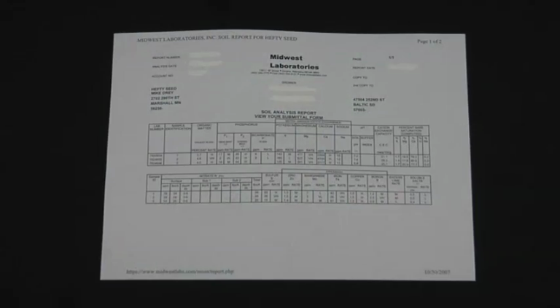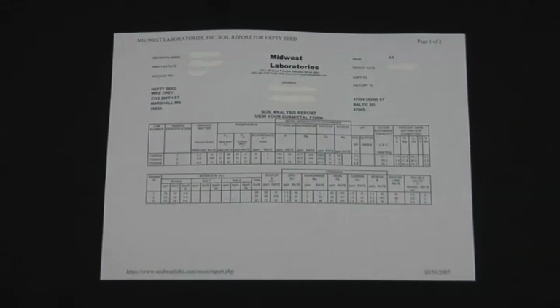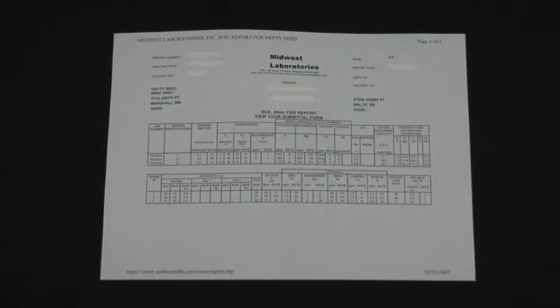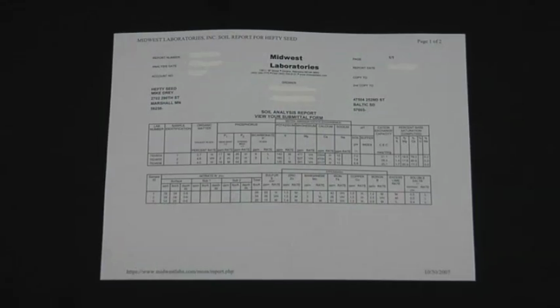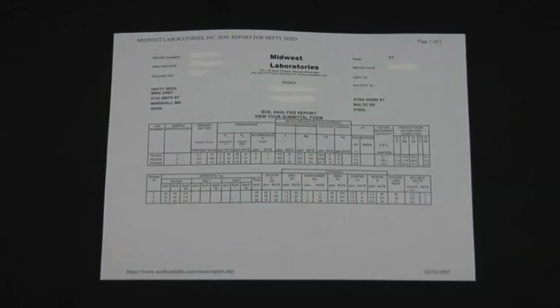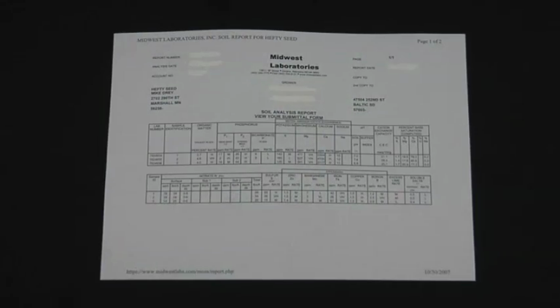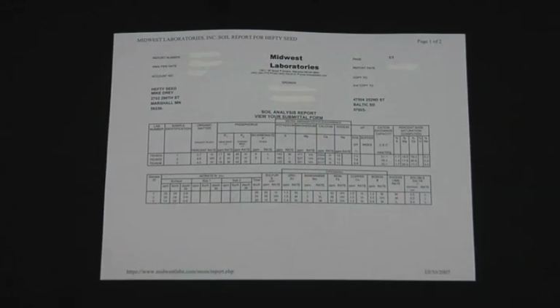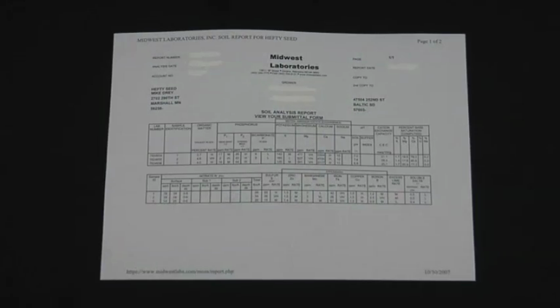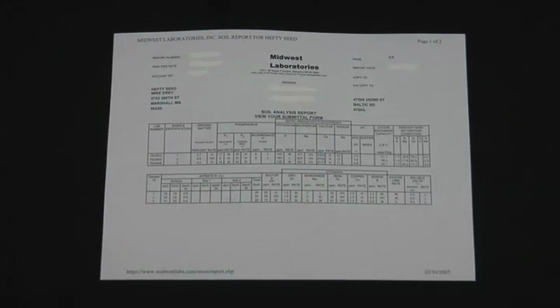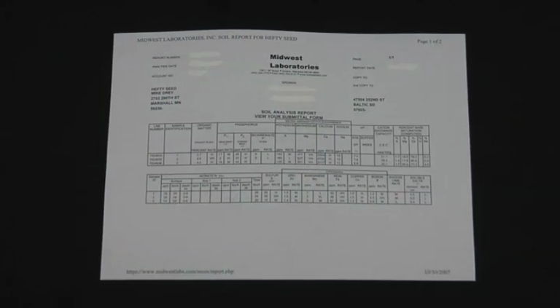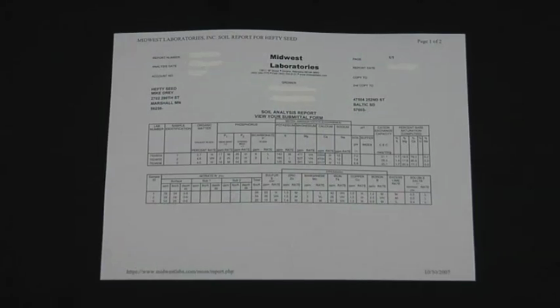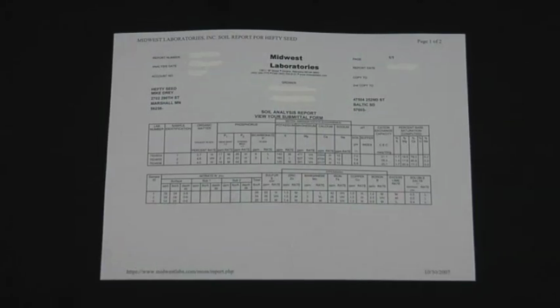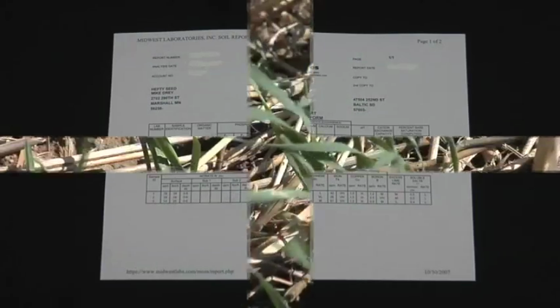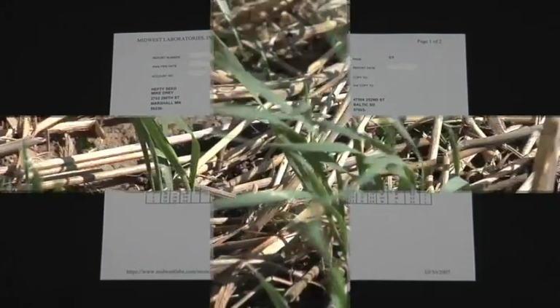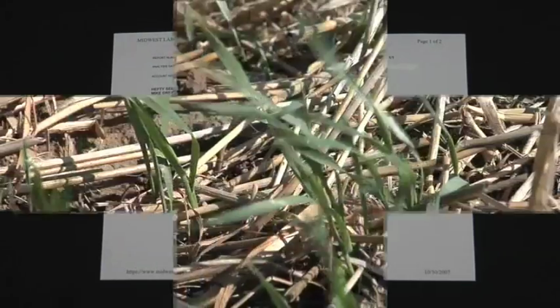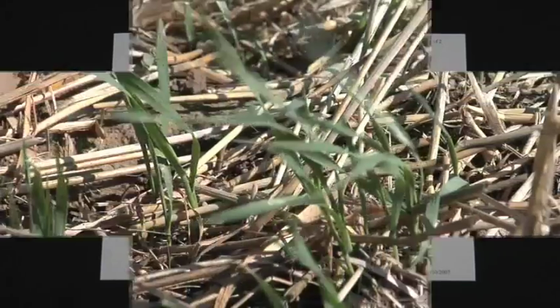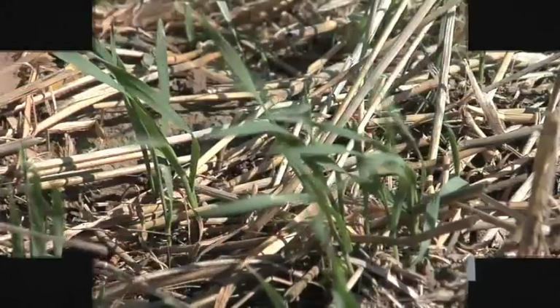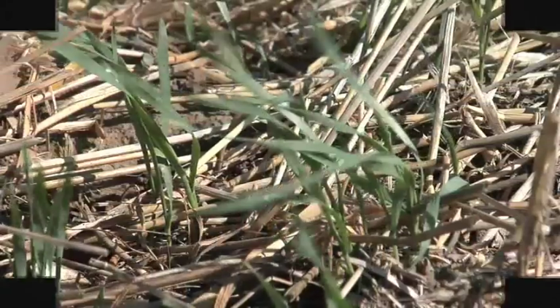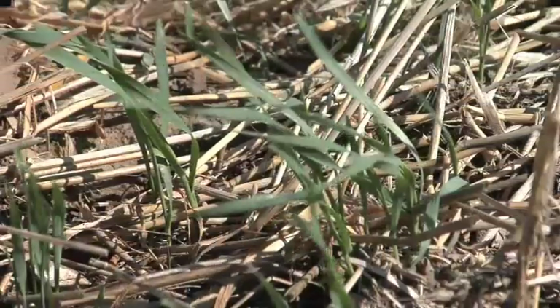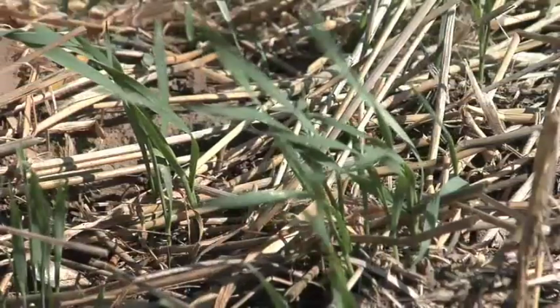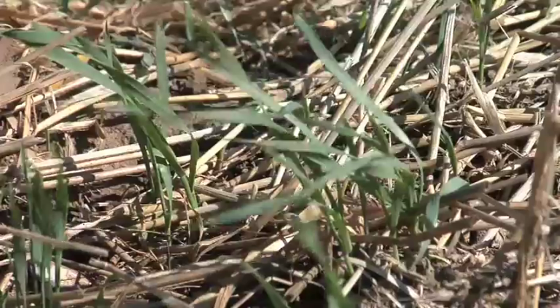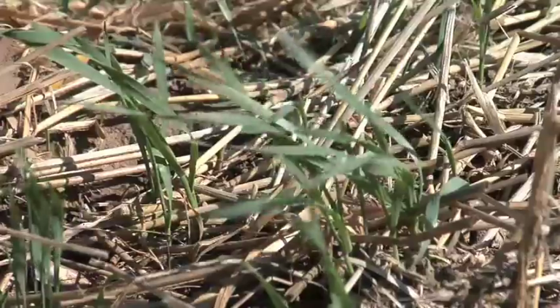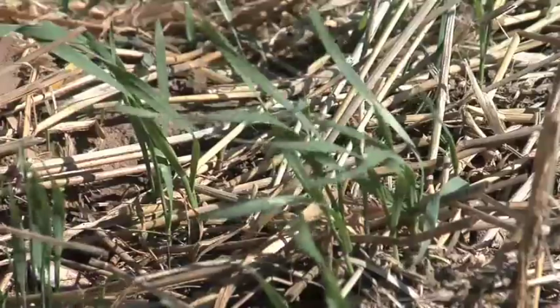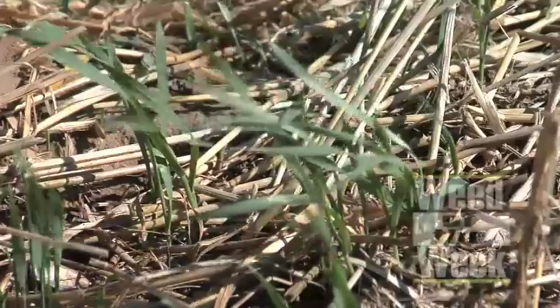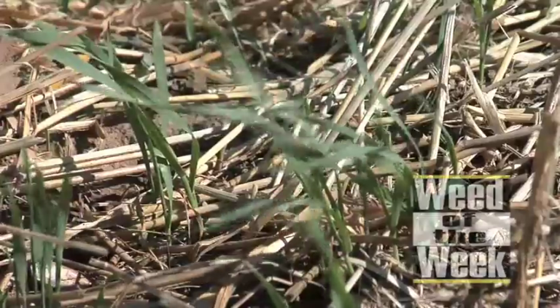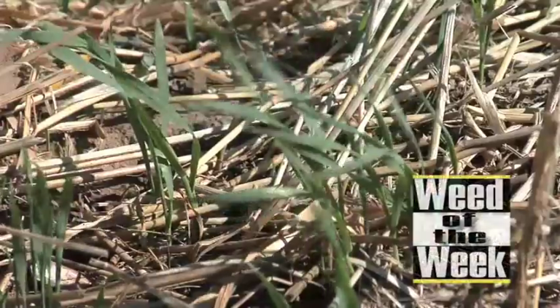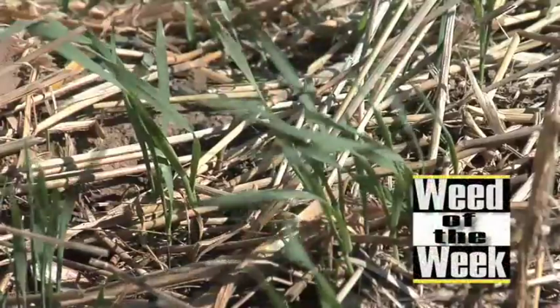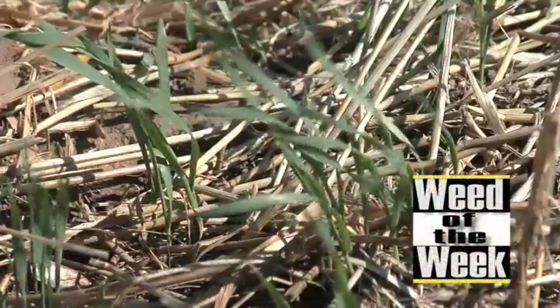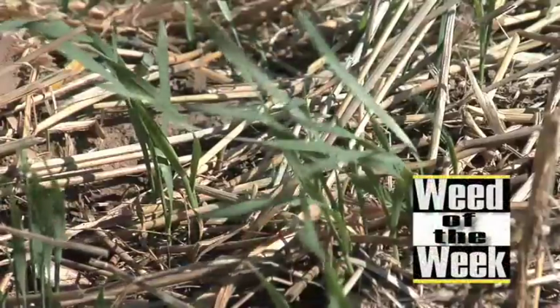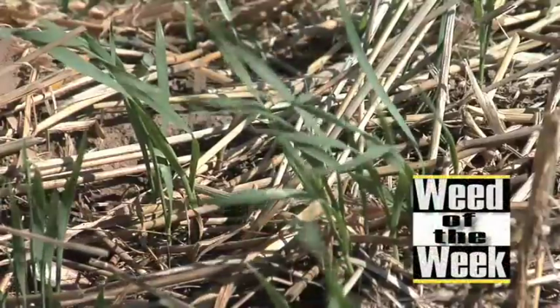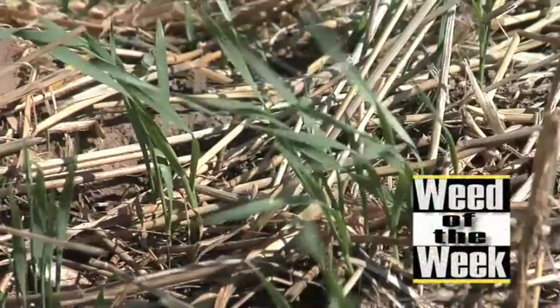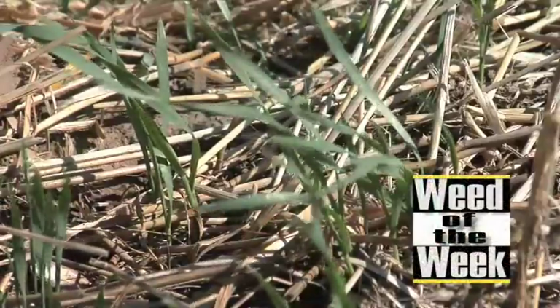Soil testing is really important, but so is weed control. We've got a tough weed of the week coming up next.